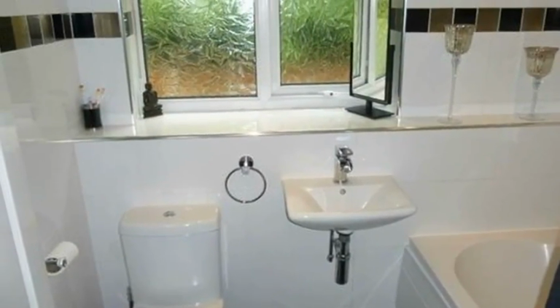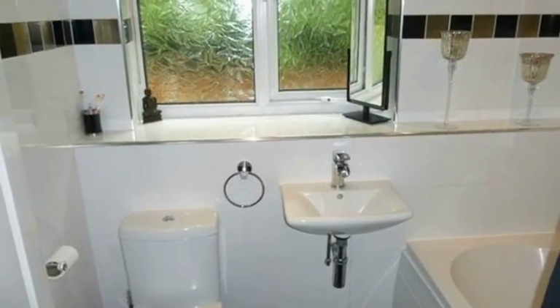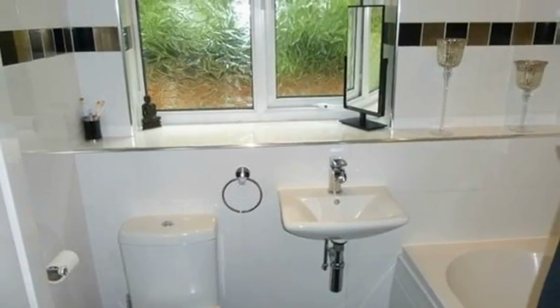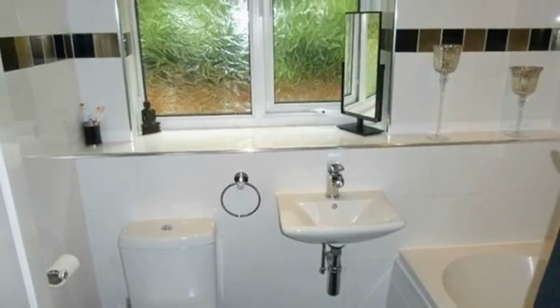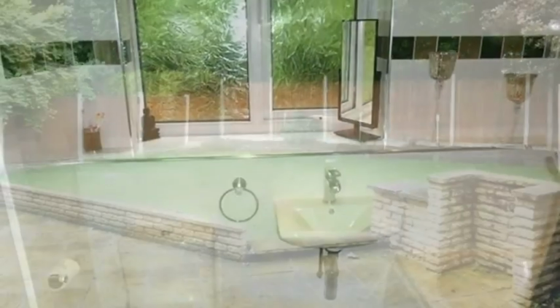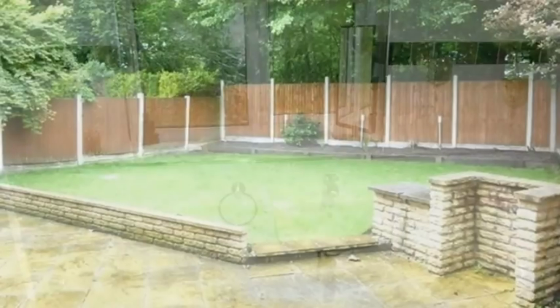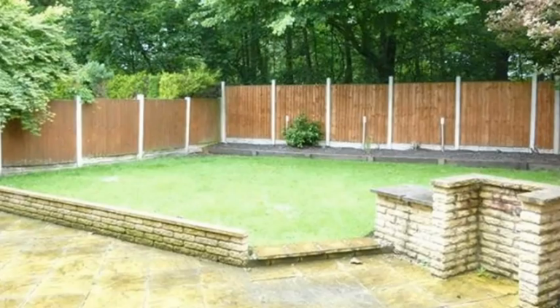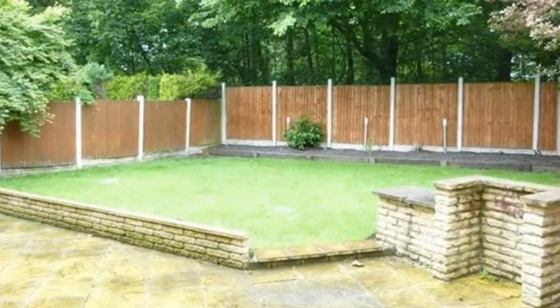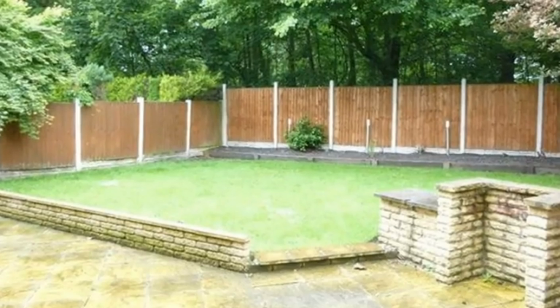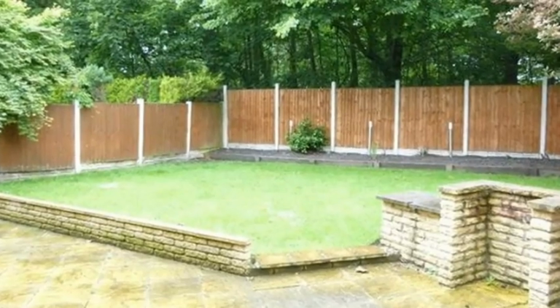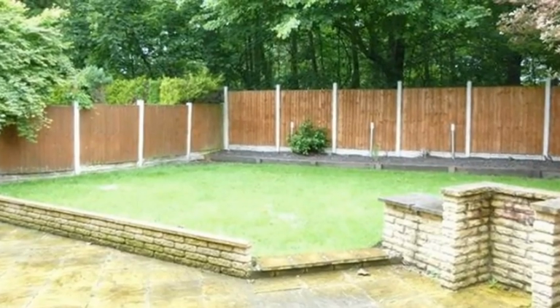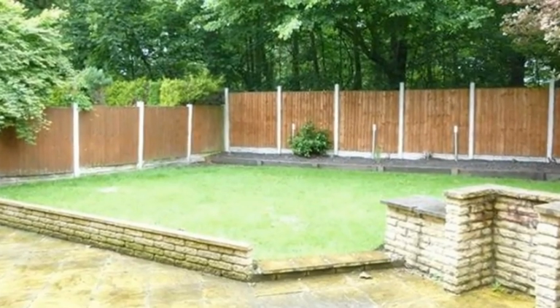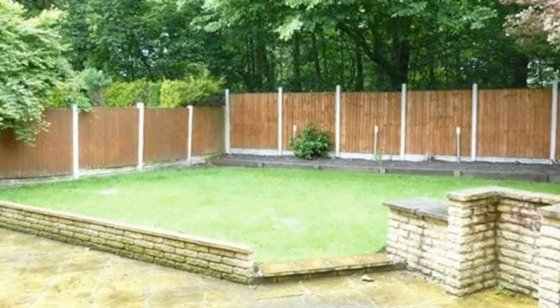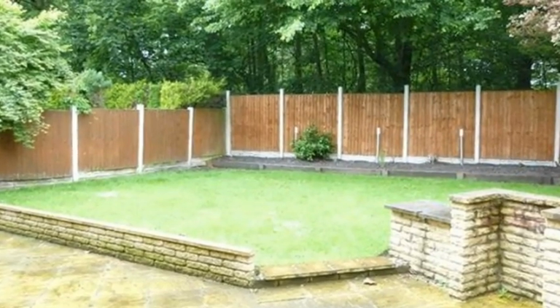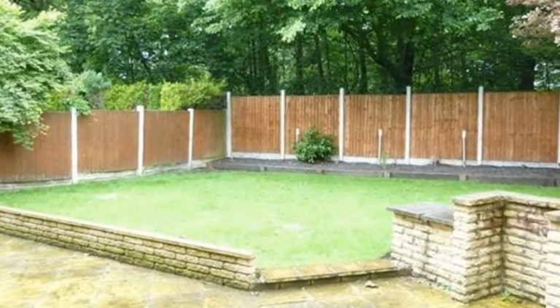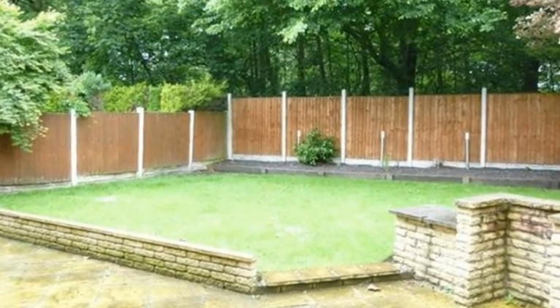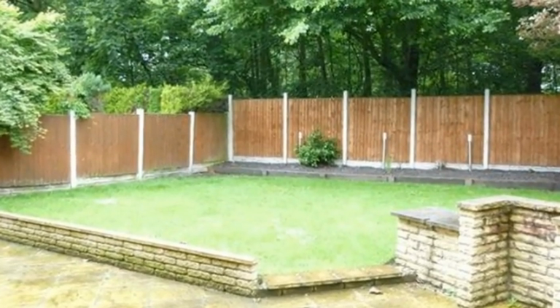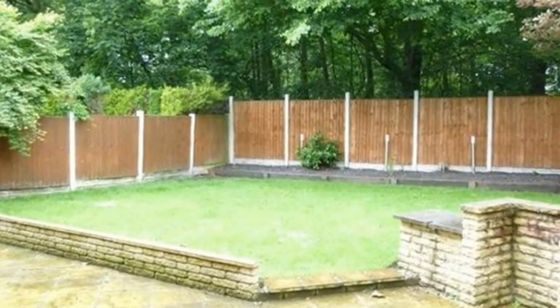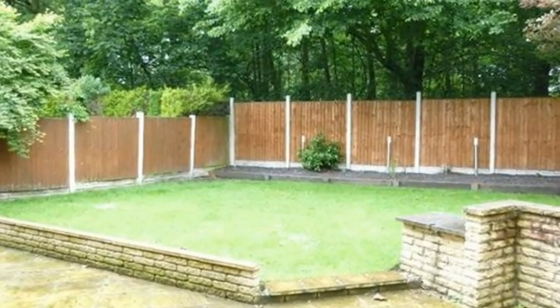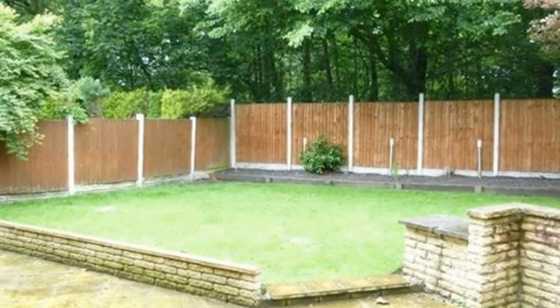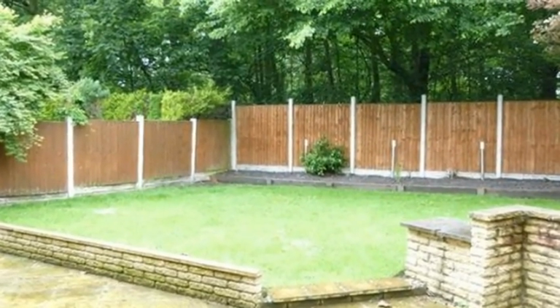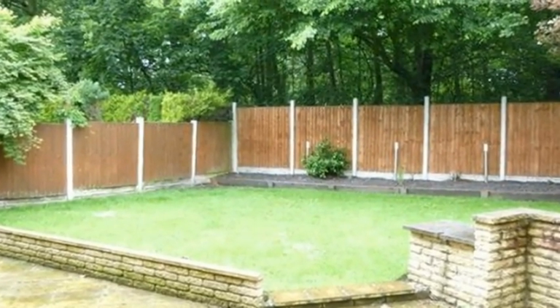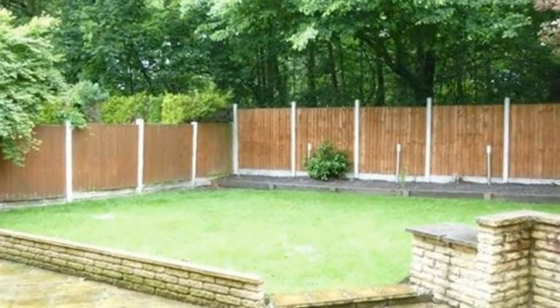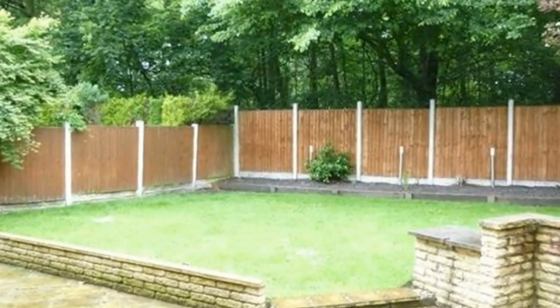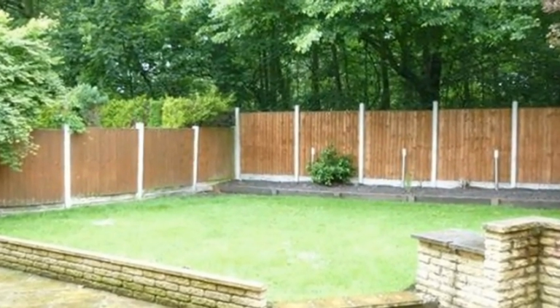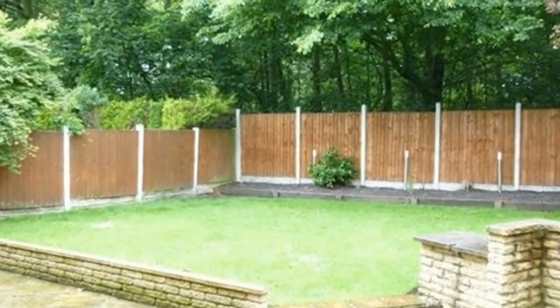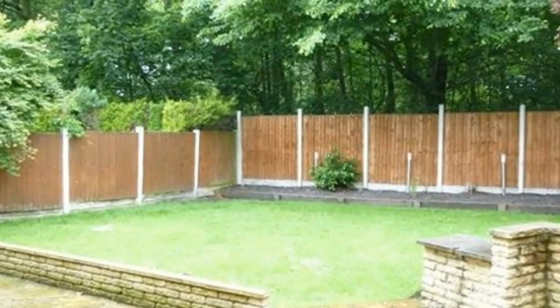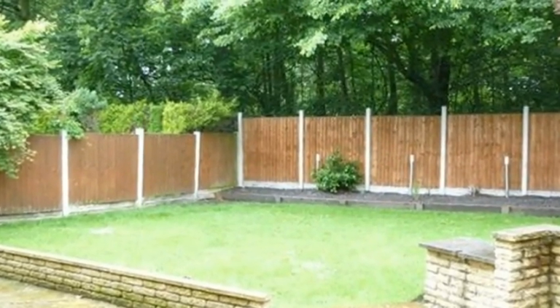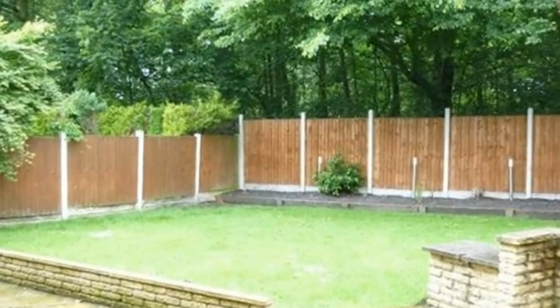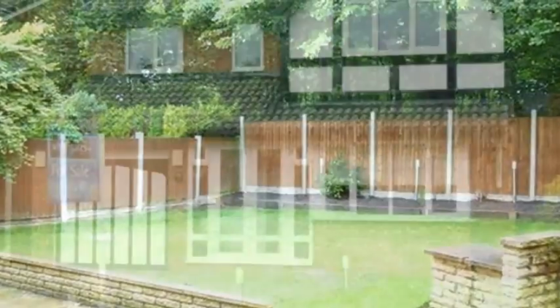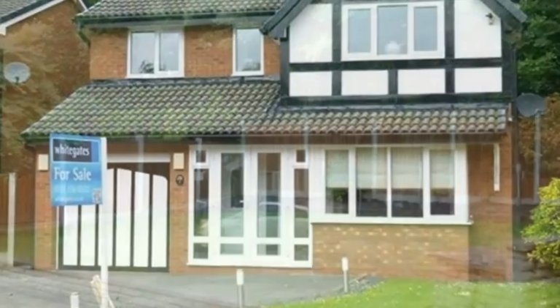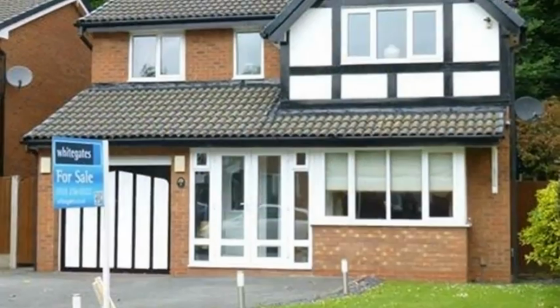Externally, the rear garden has a paved patio area and a lawn with fenced boundaries. For more information please contact White Gates today.